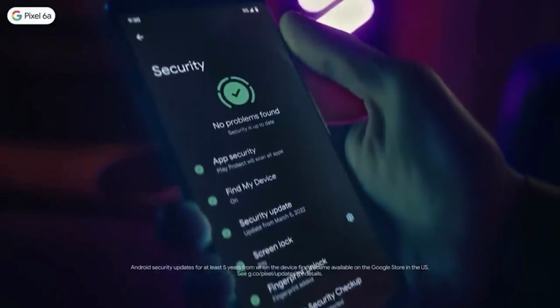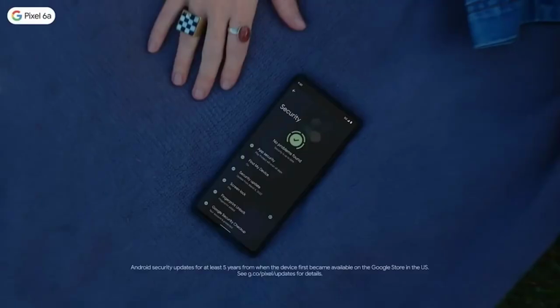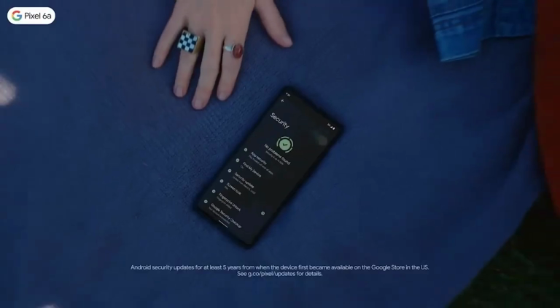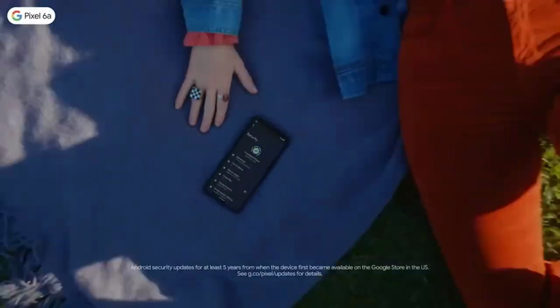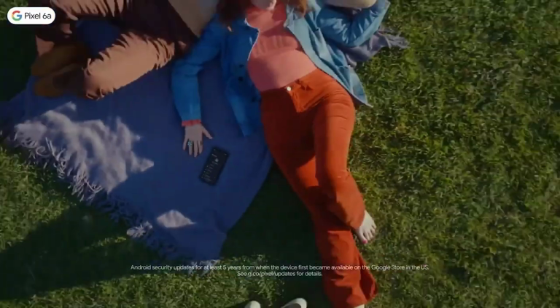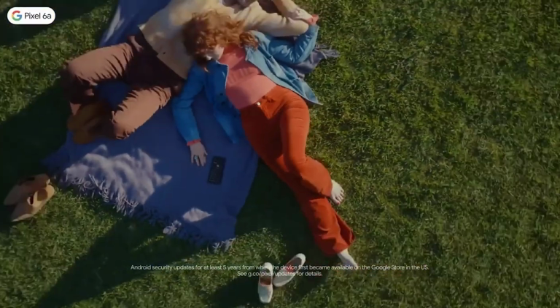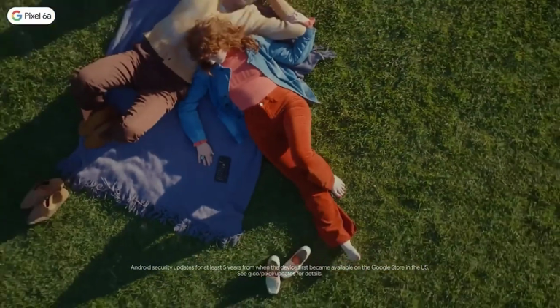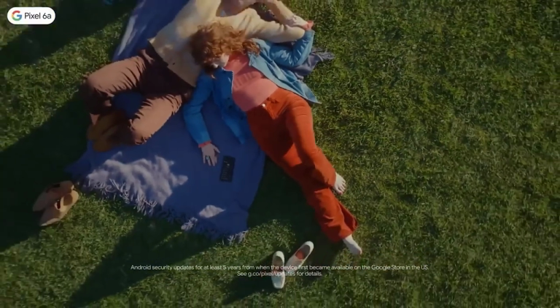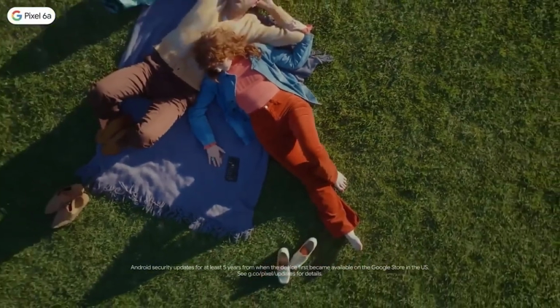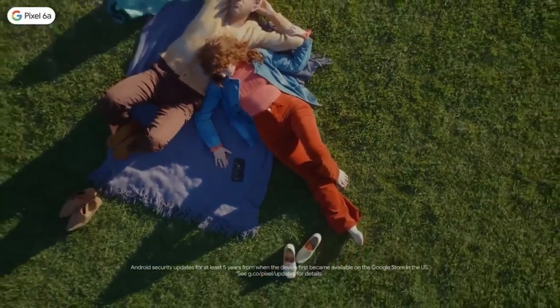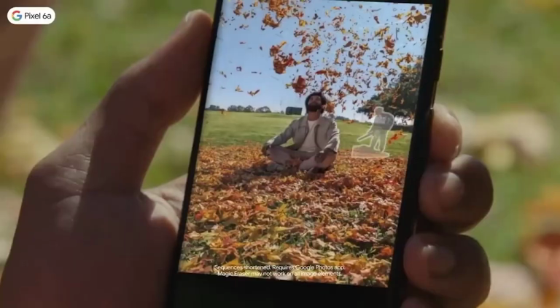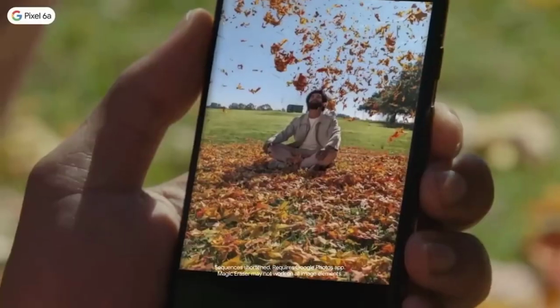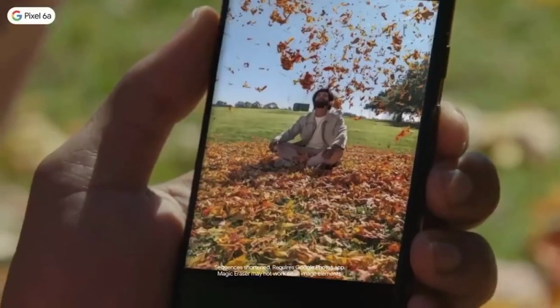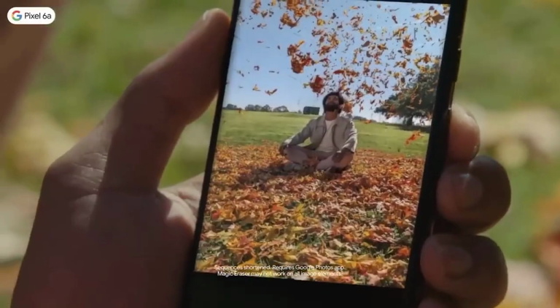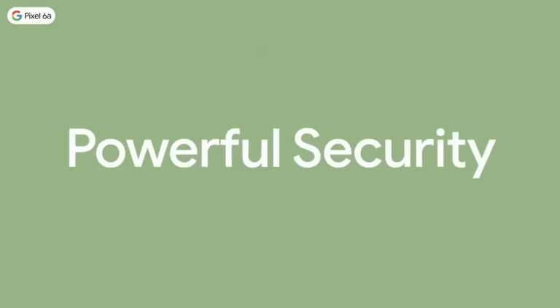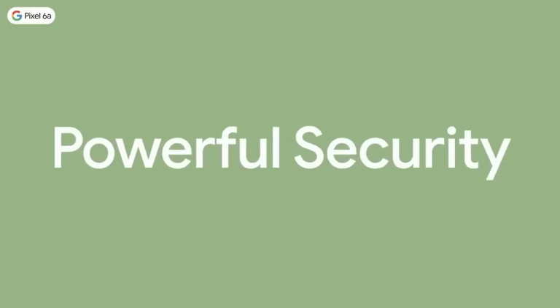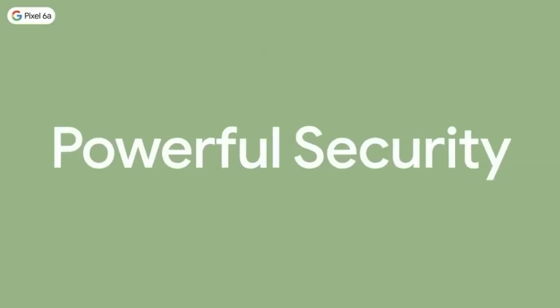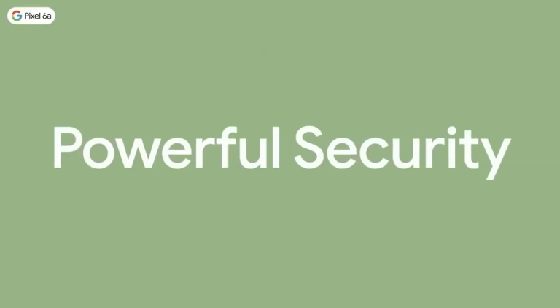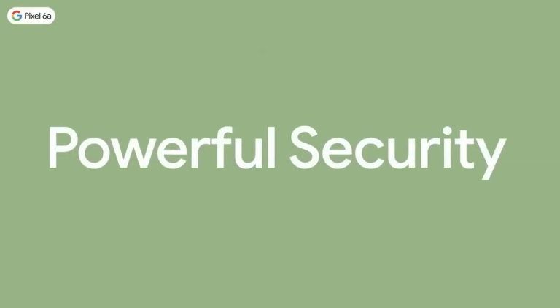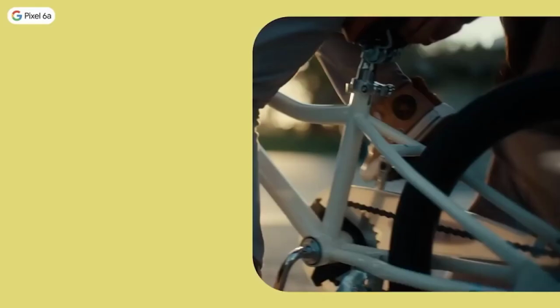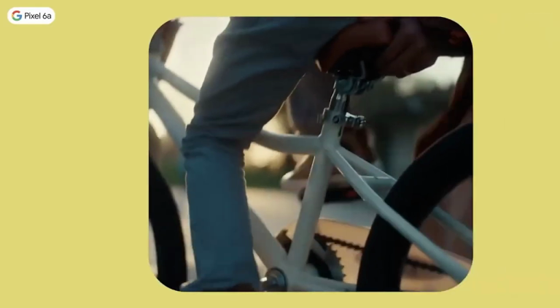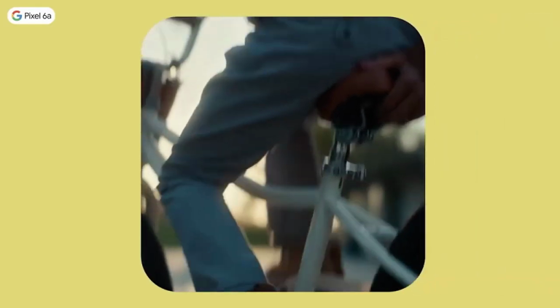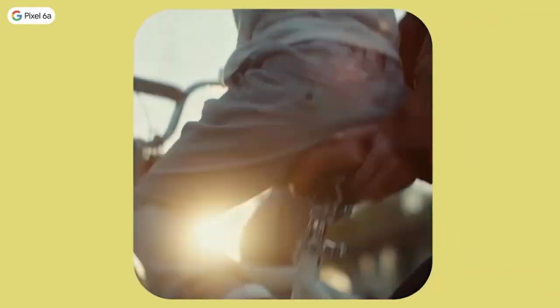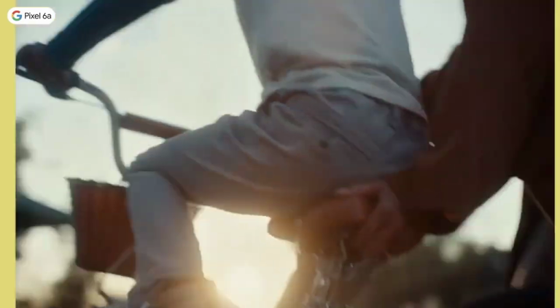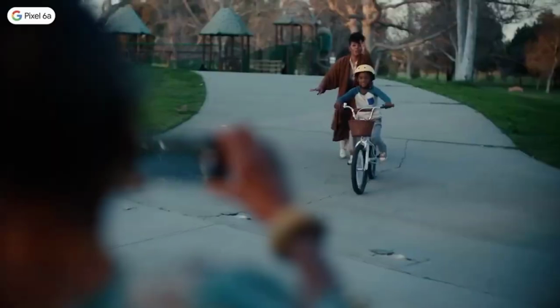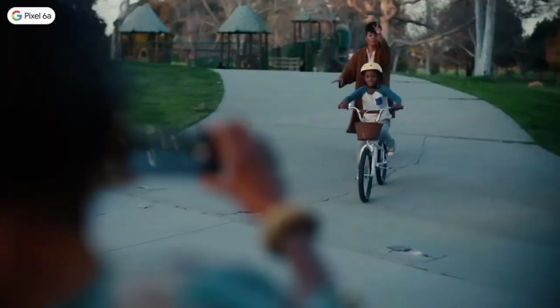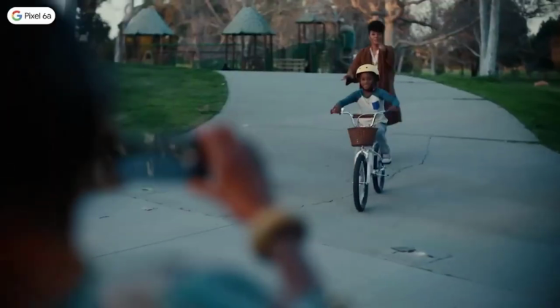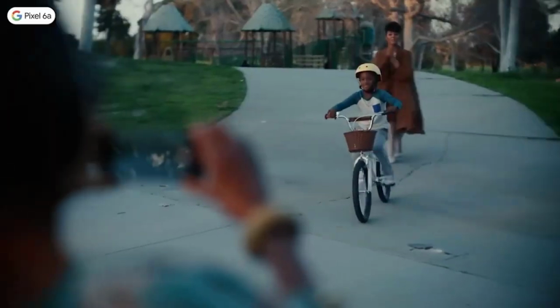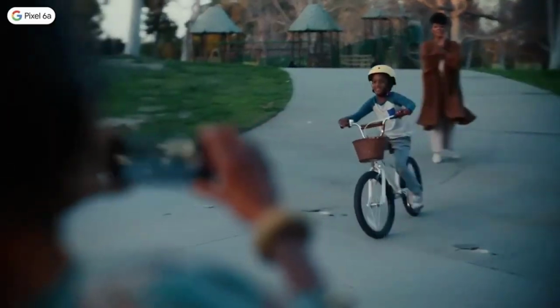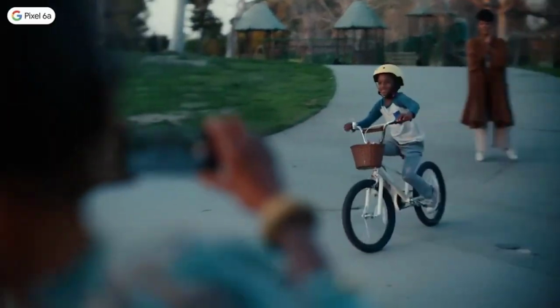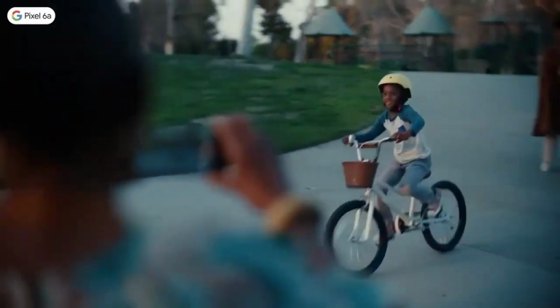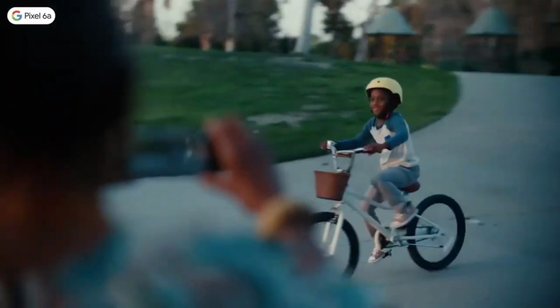Holiday shoppers should also take note that its sturdy build and affordable price point also make the Pixel 6a one of the best smartphones for kids.